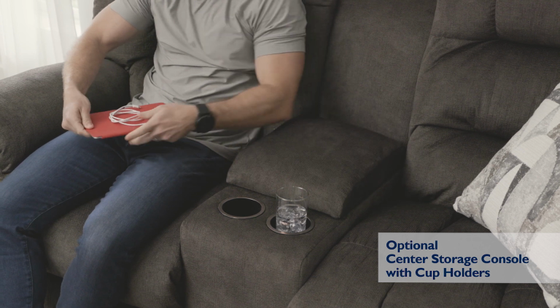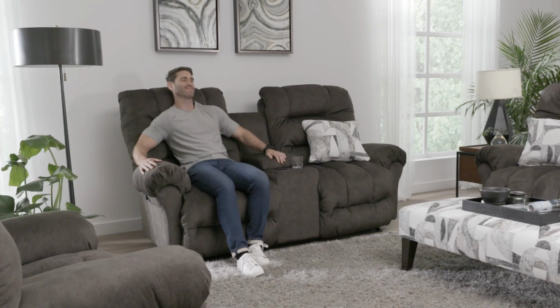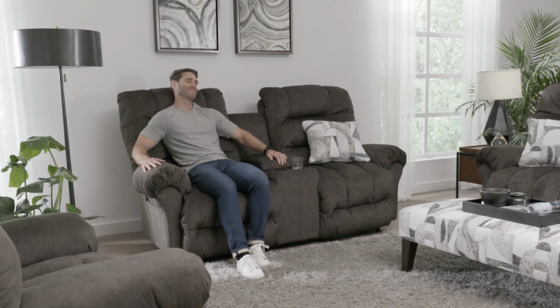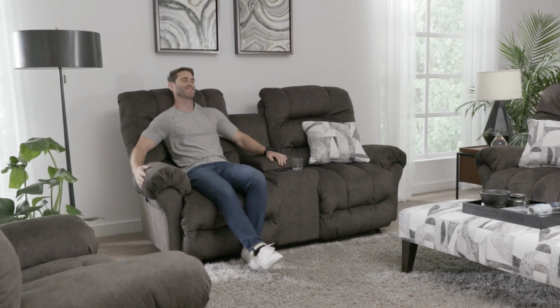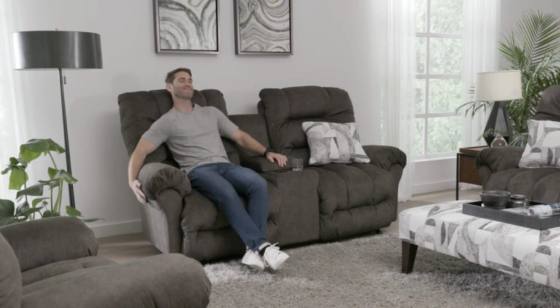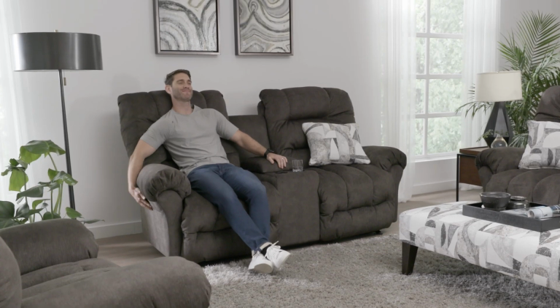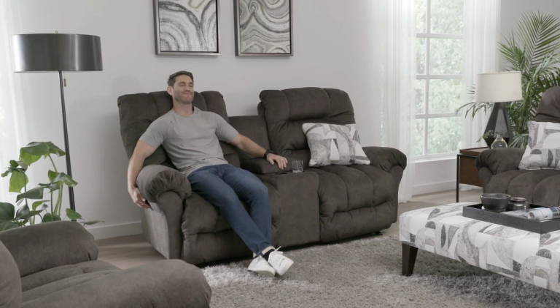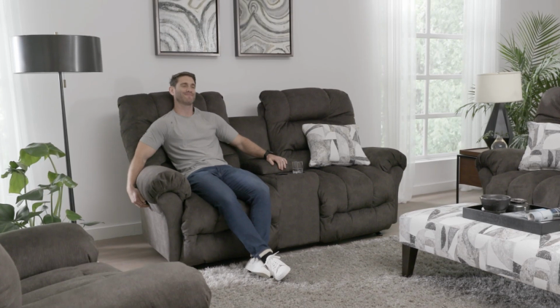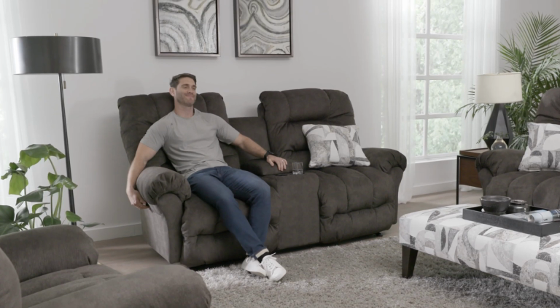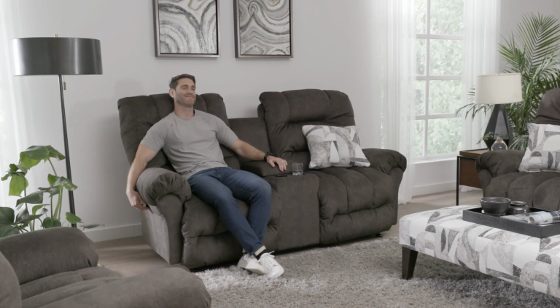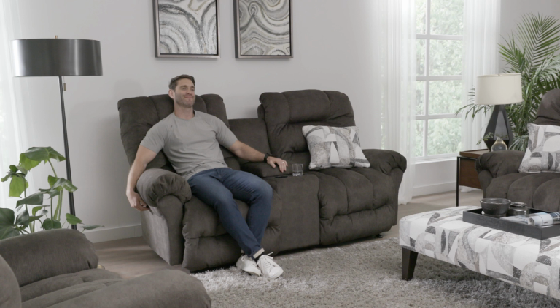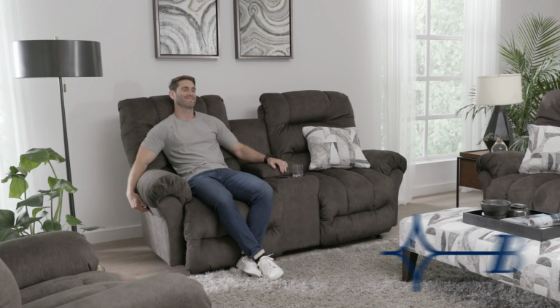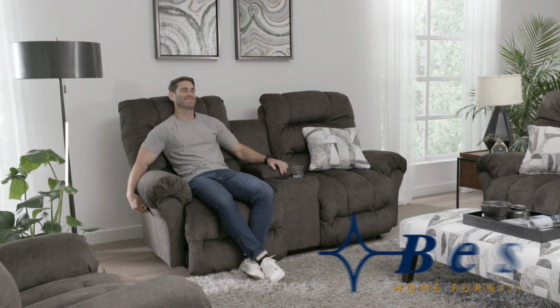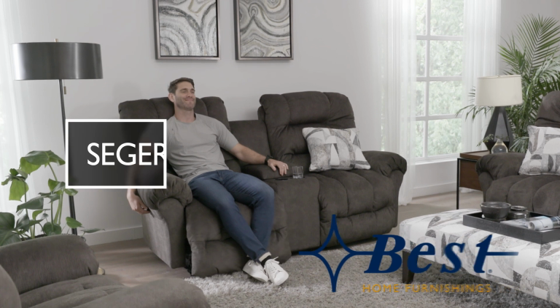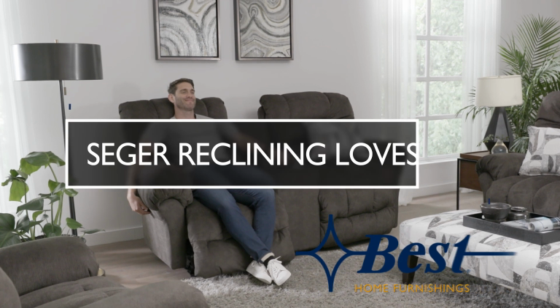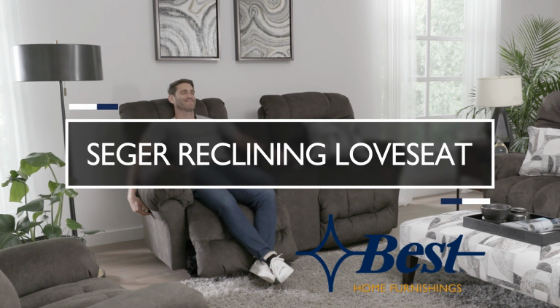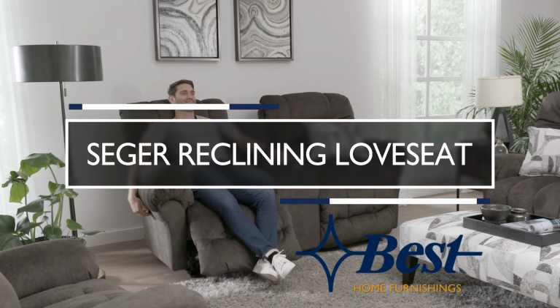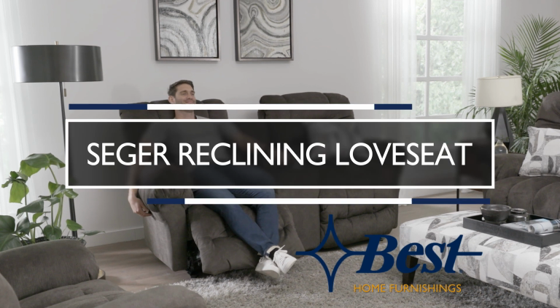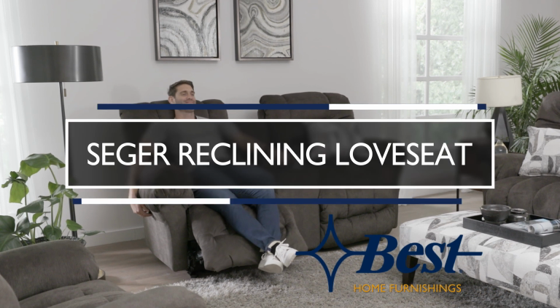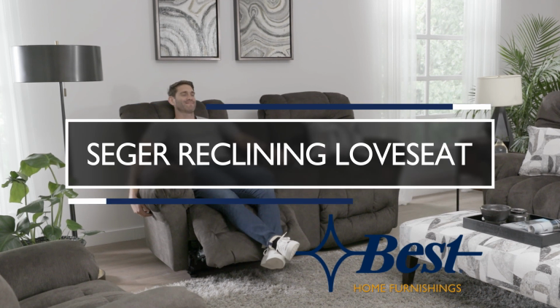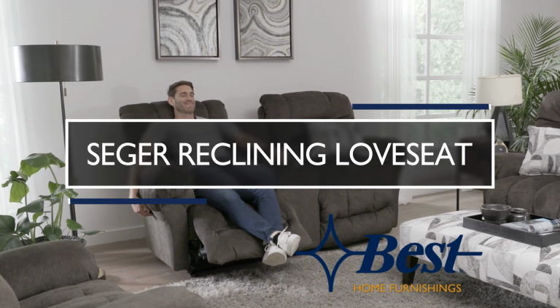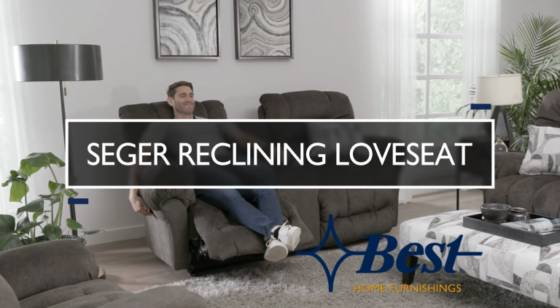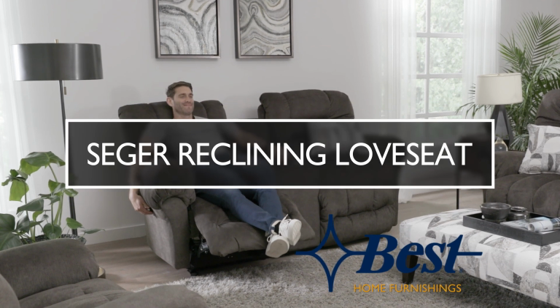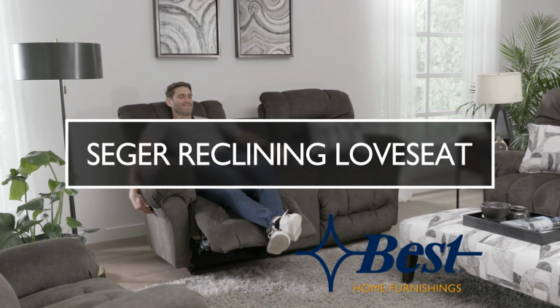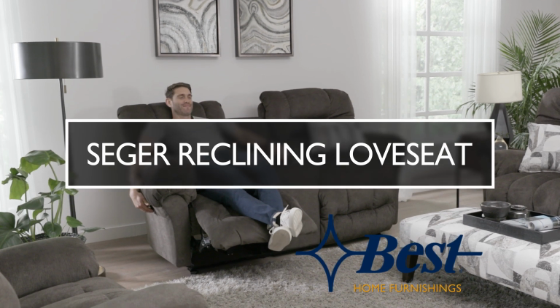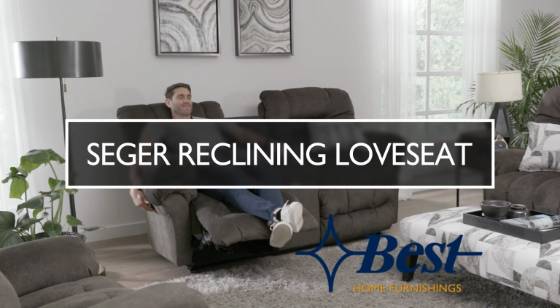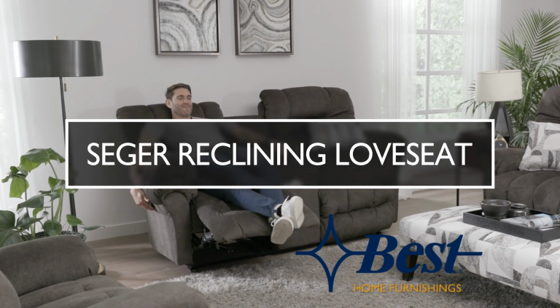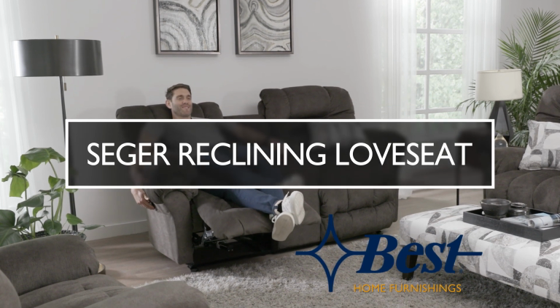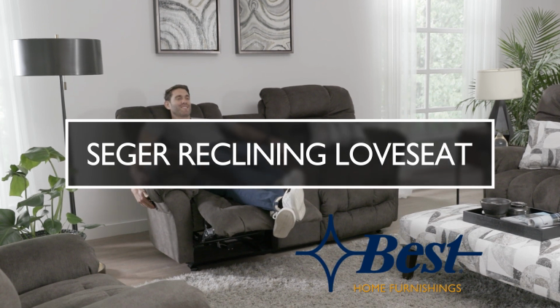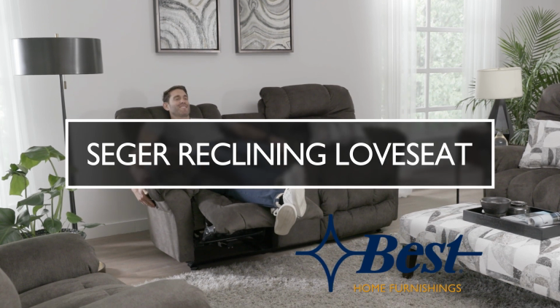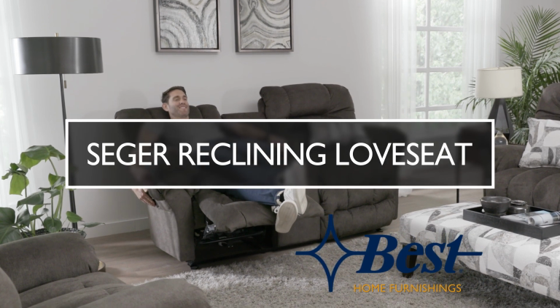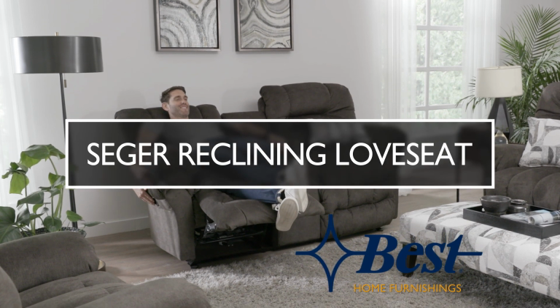Complete your collection with a Seager dual reclining sofa and recliner. Only from Best Home Furnishings.